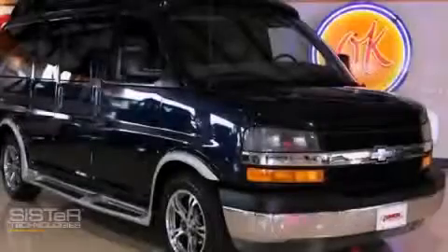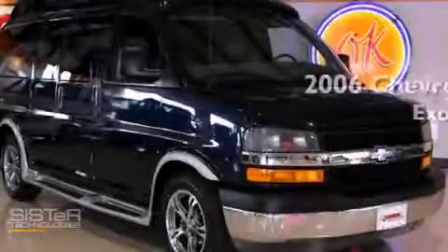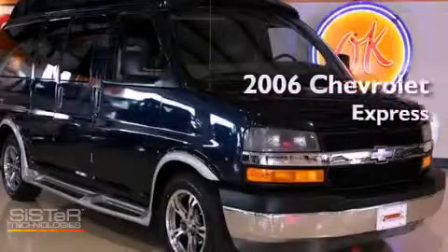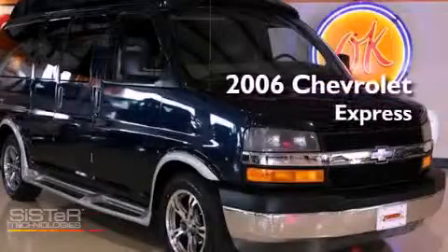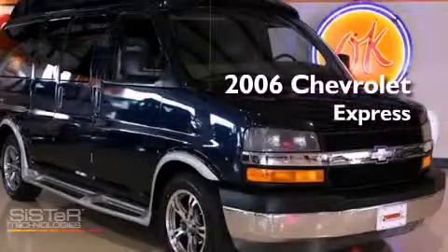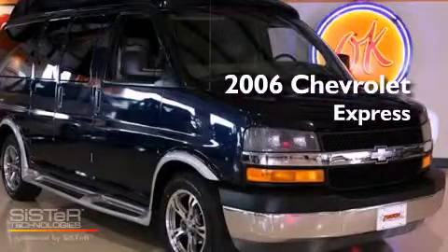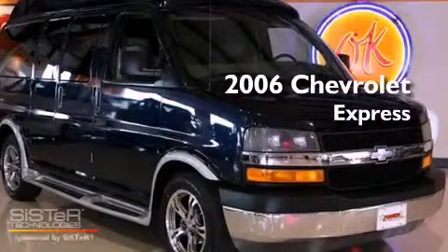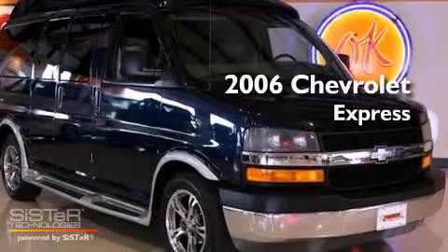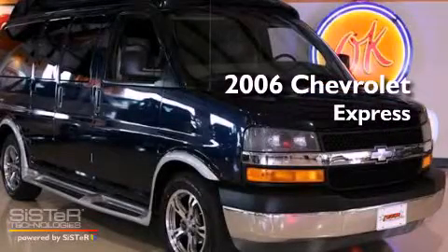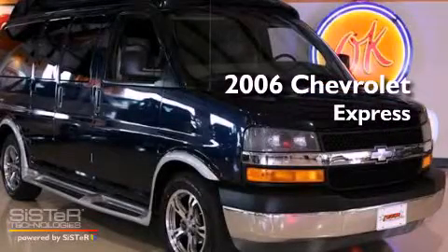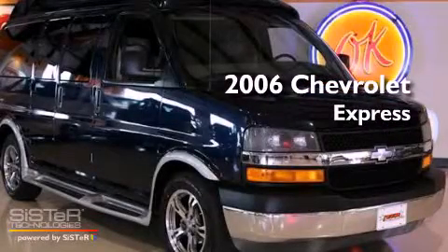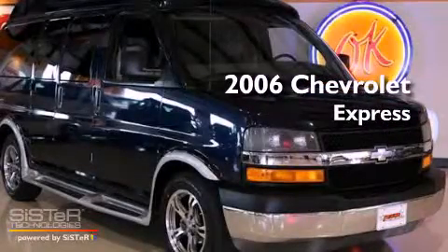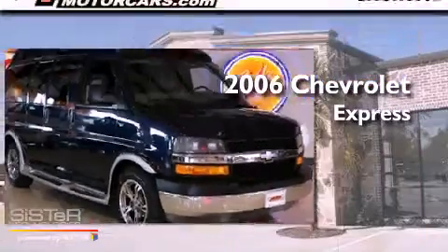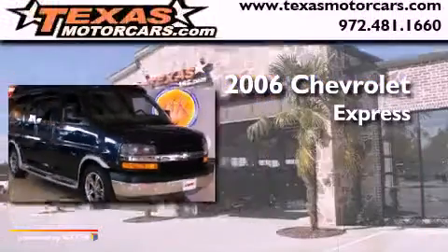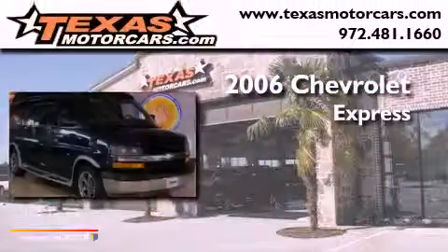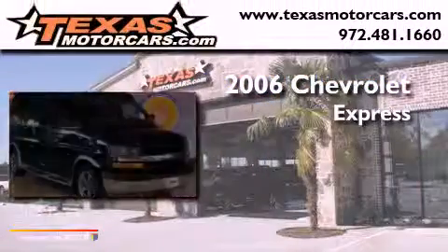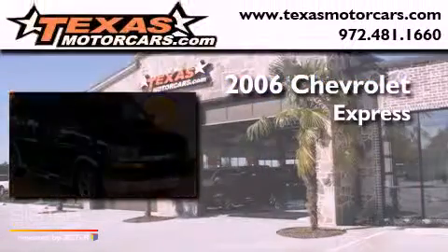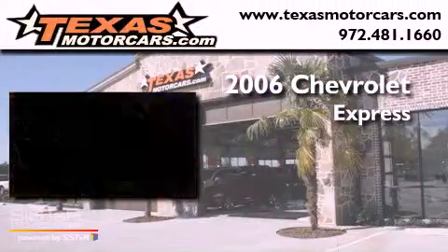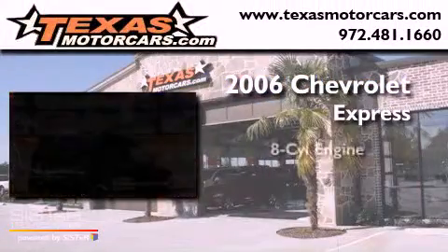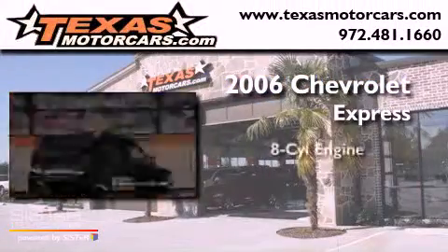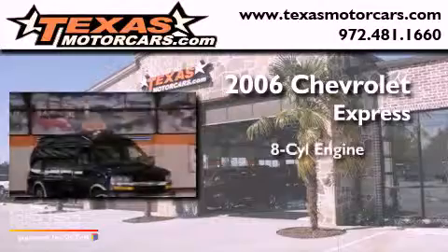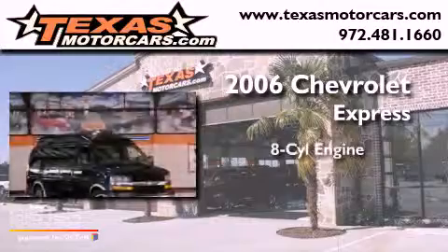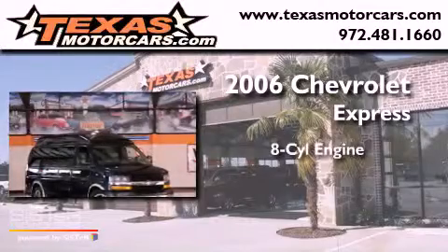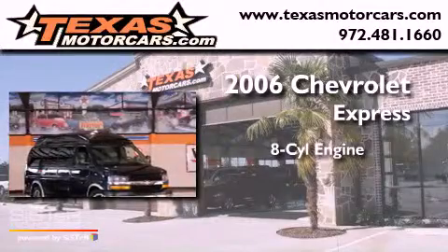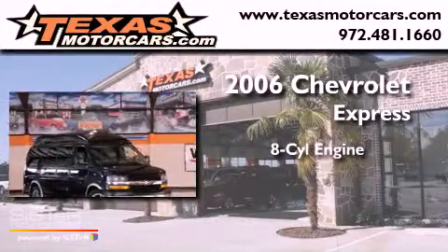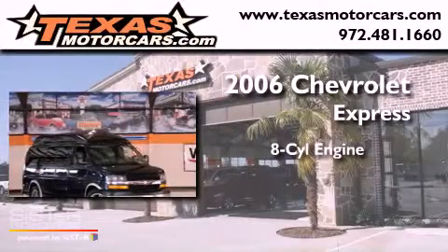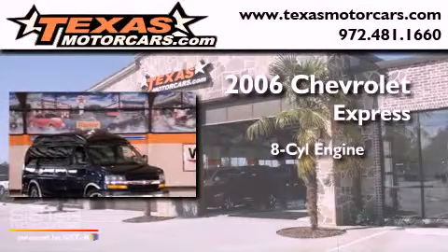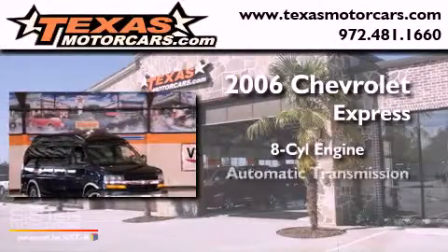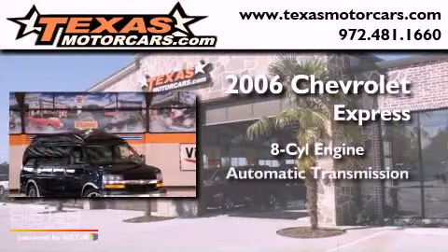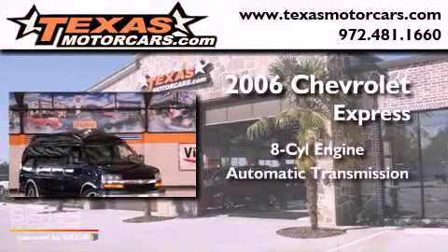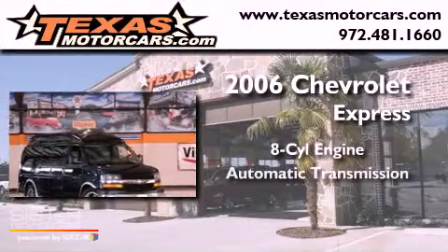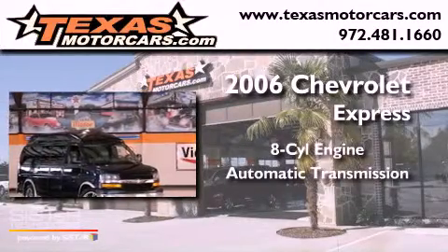This is a 2006 Chevrolet Express. It features an eight-cylinder engine and an automatic transmission.